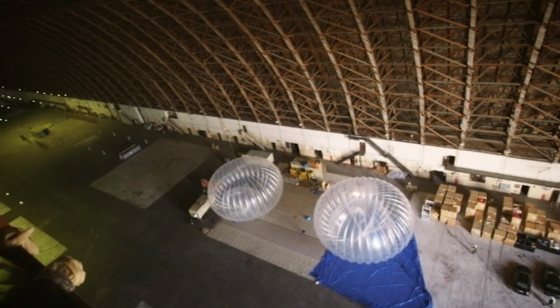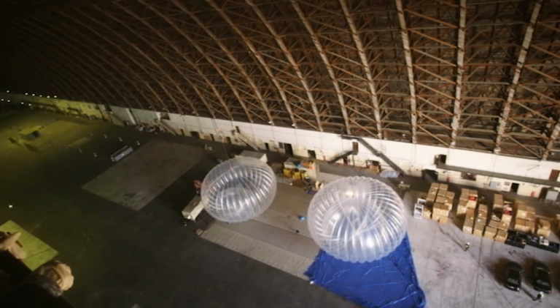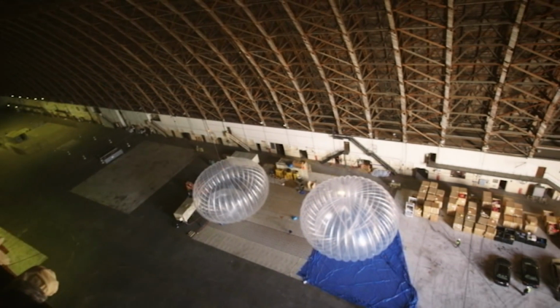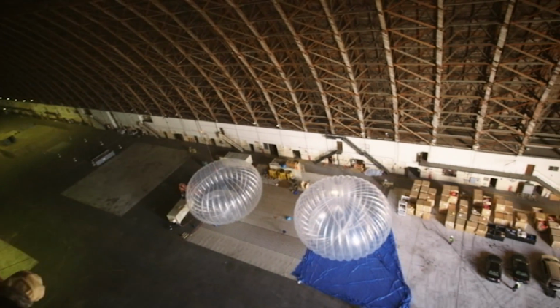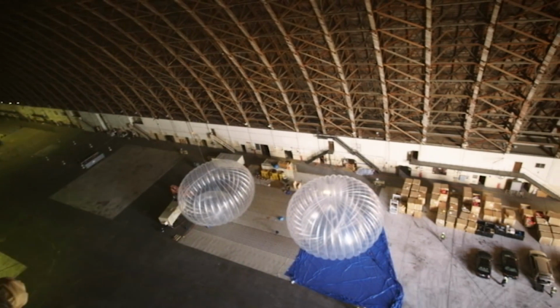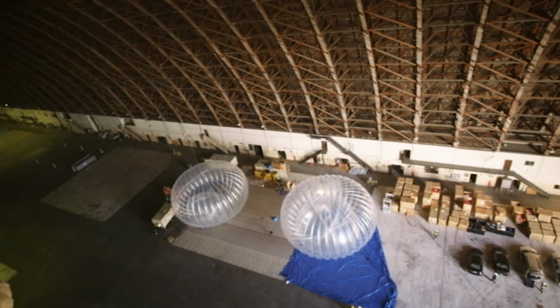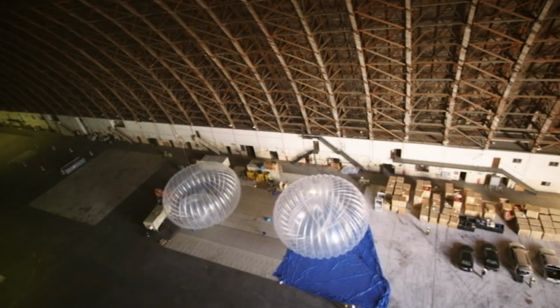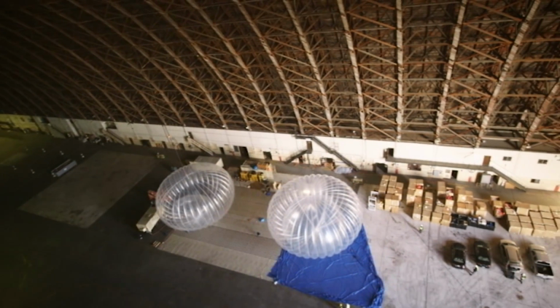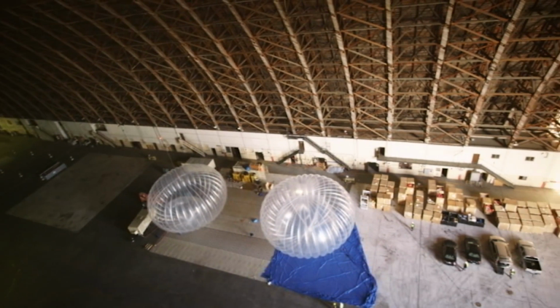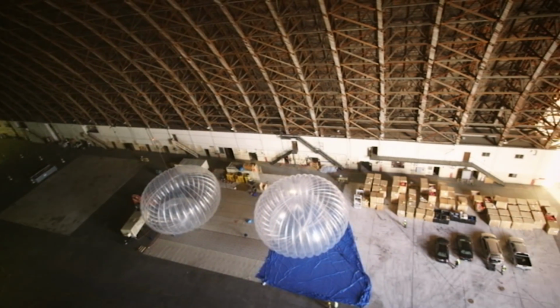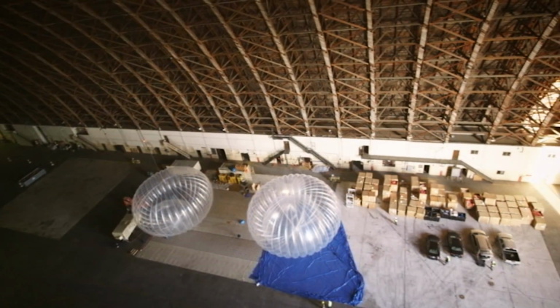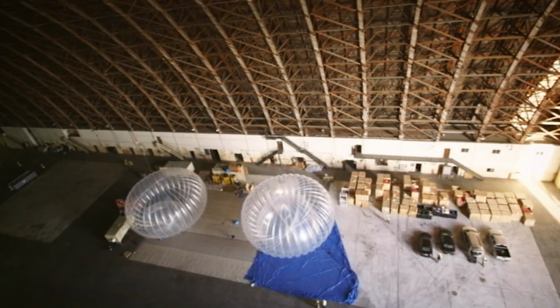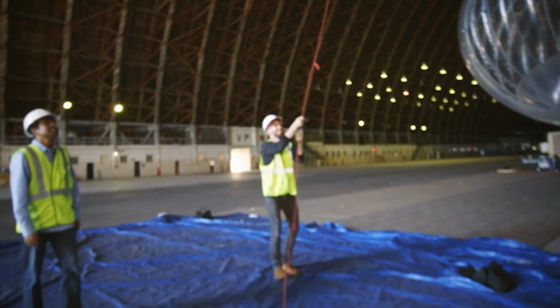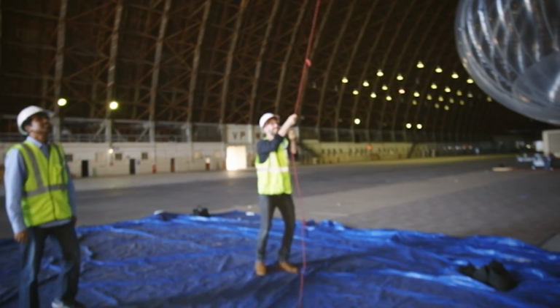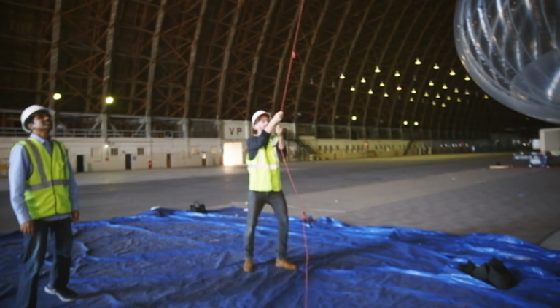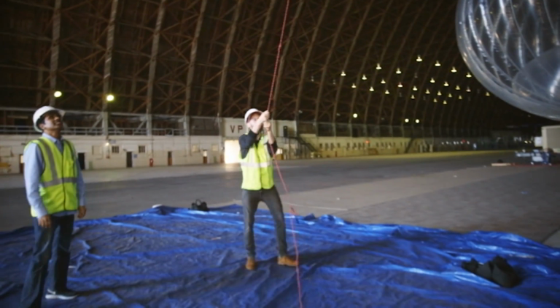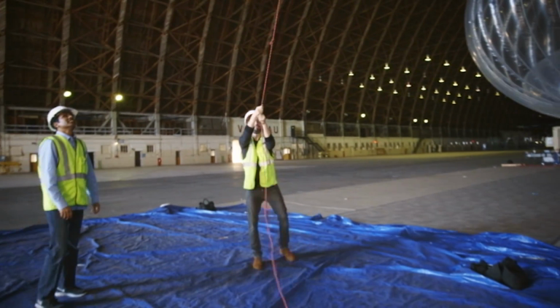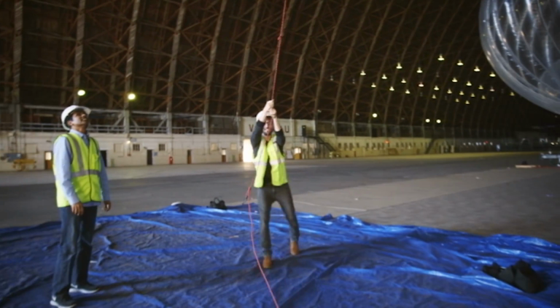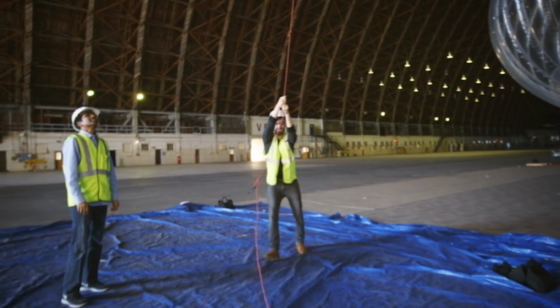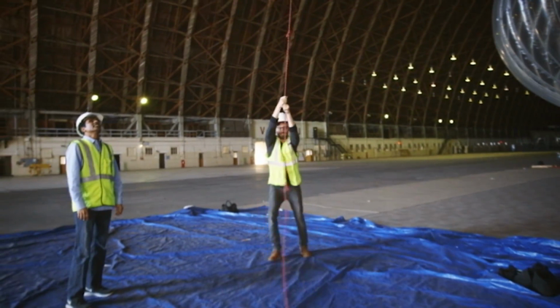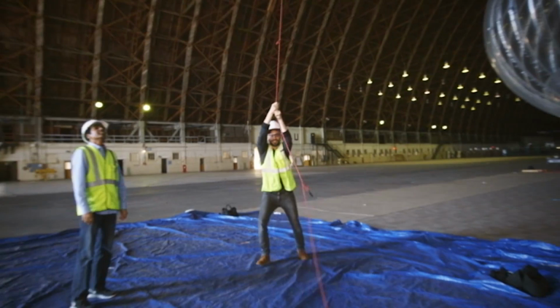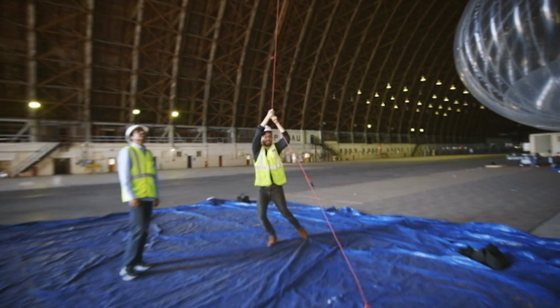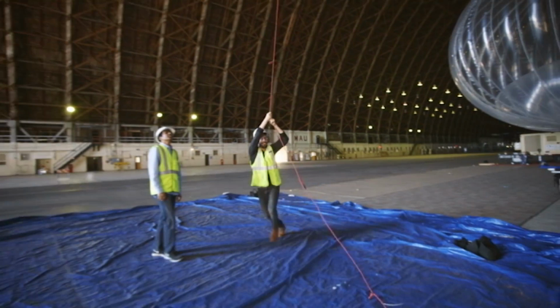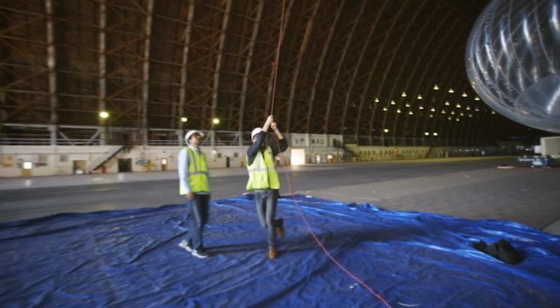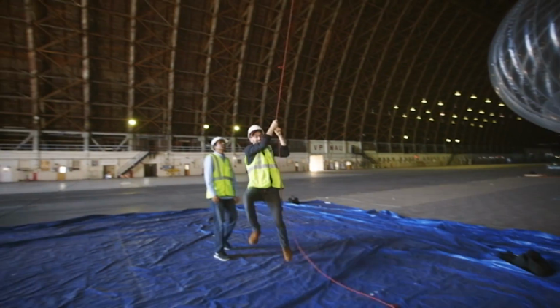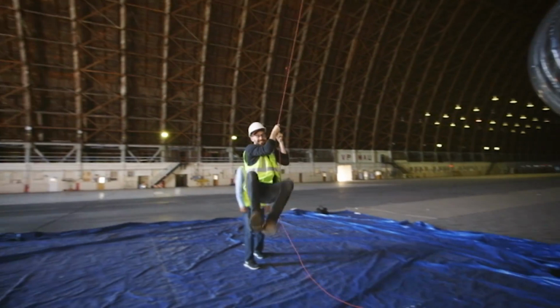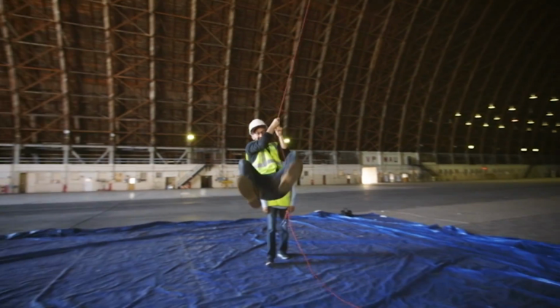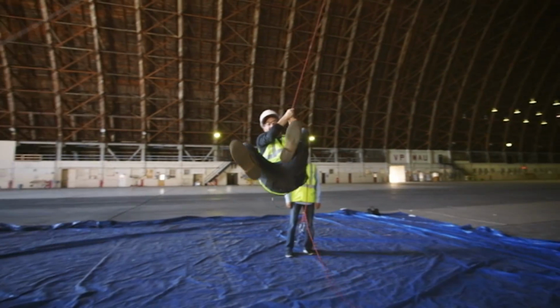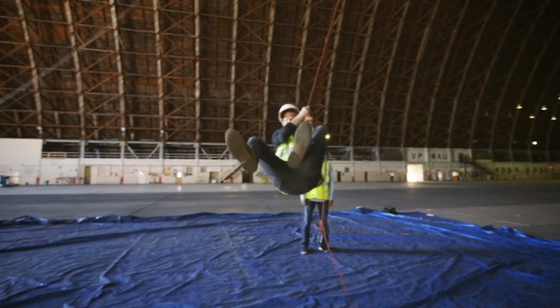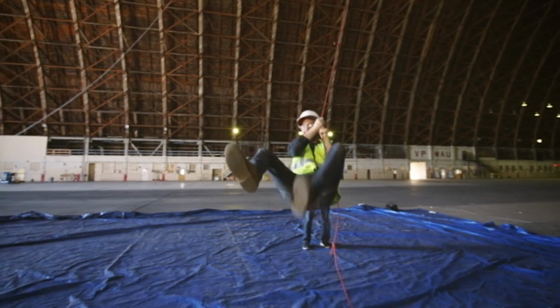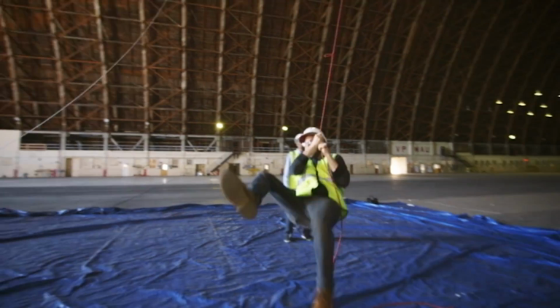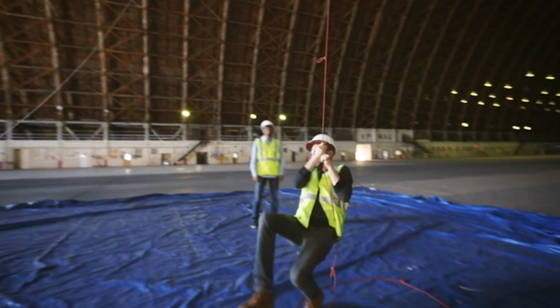So have you guys considered just selling this as like a toy for children's parties and stuff? You want to need the hangar to go with that?